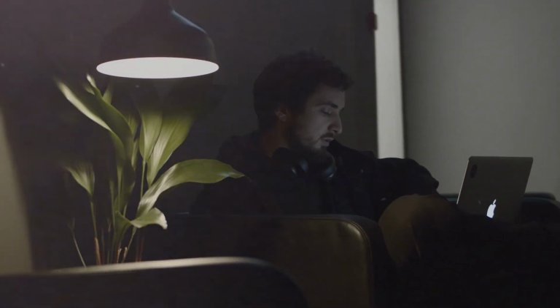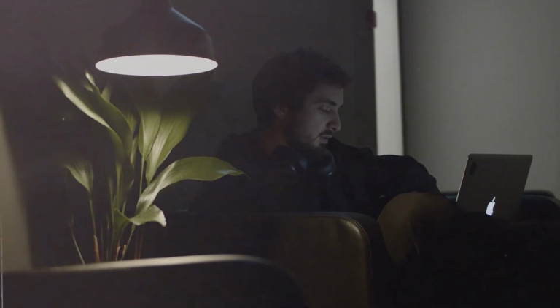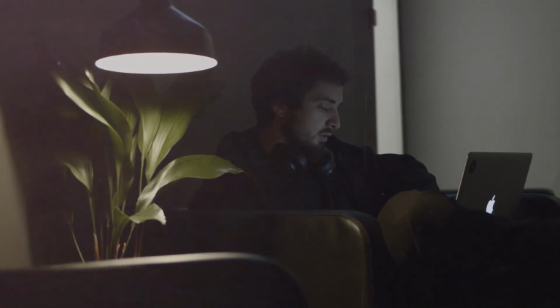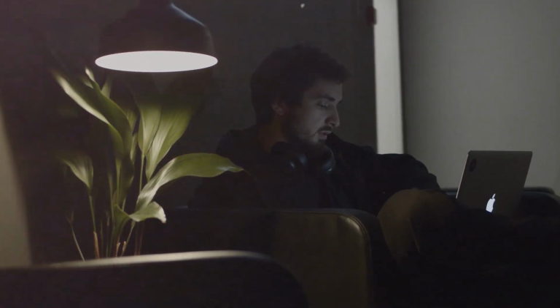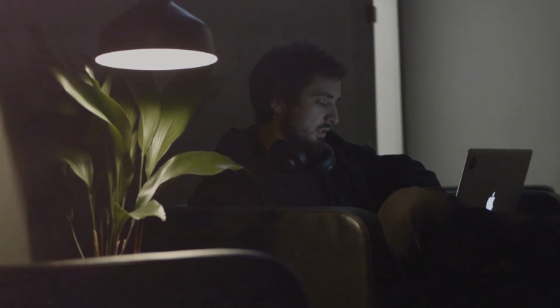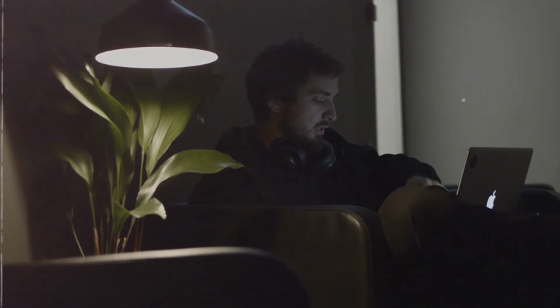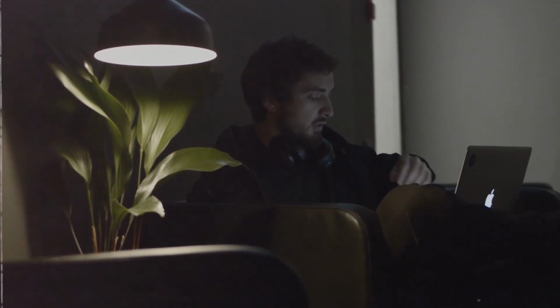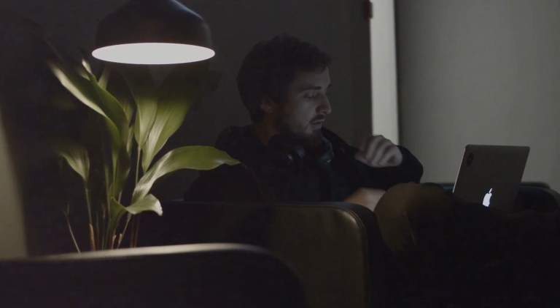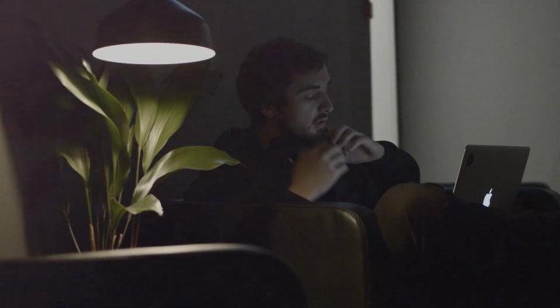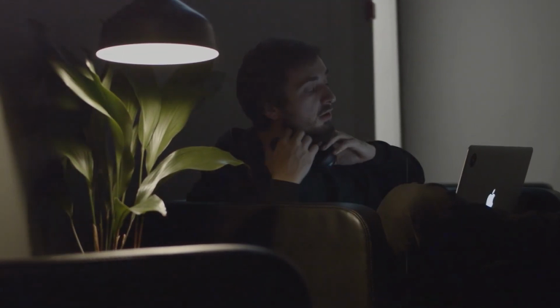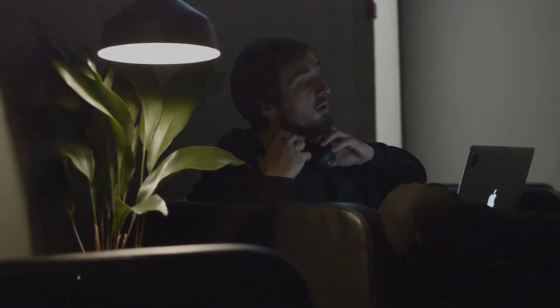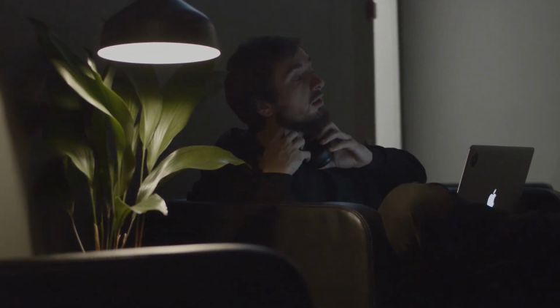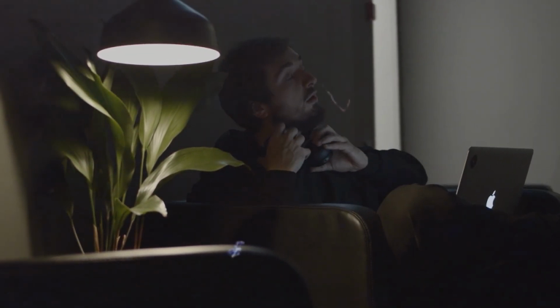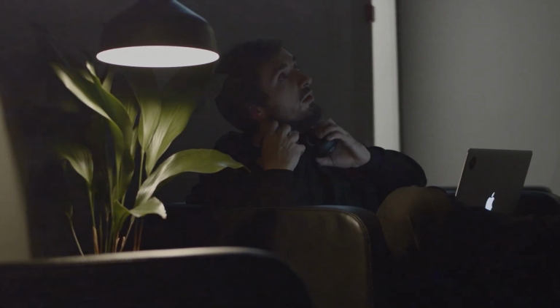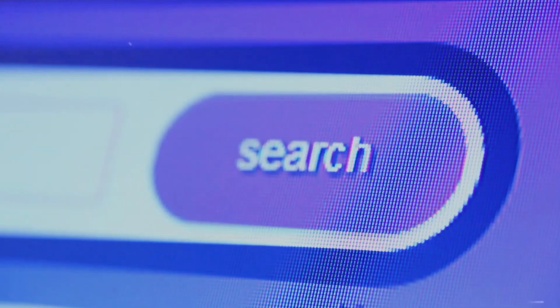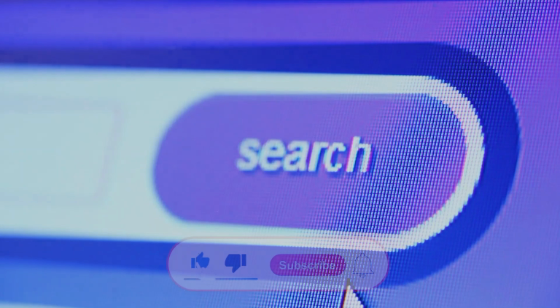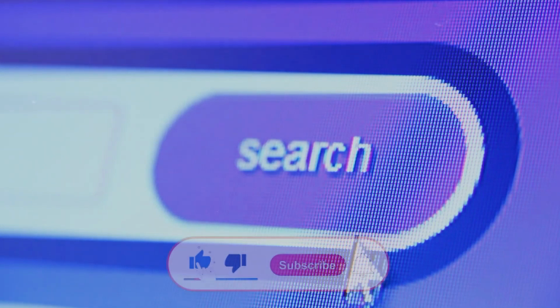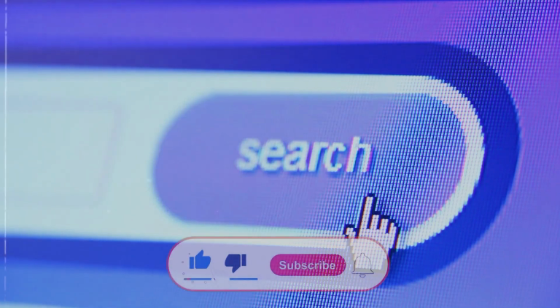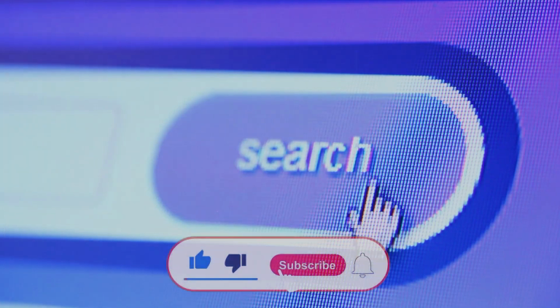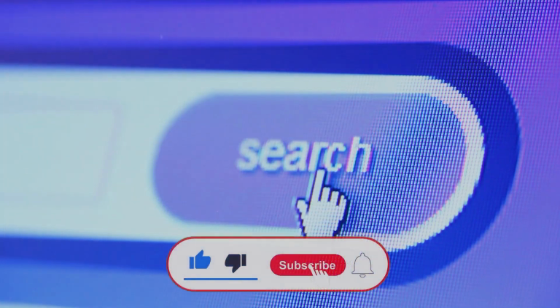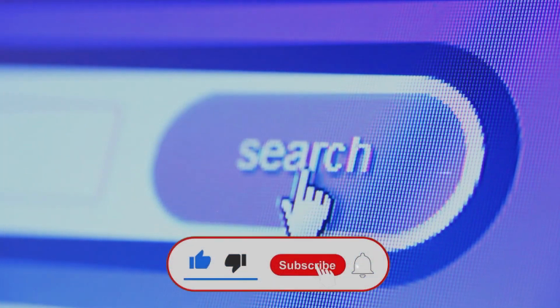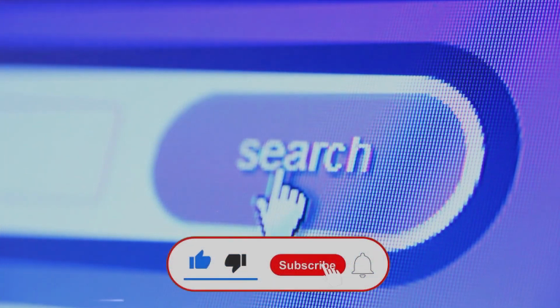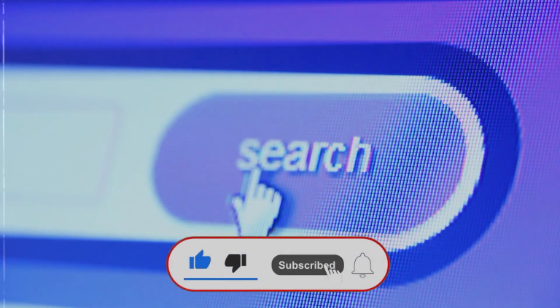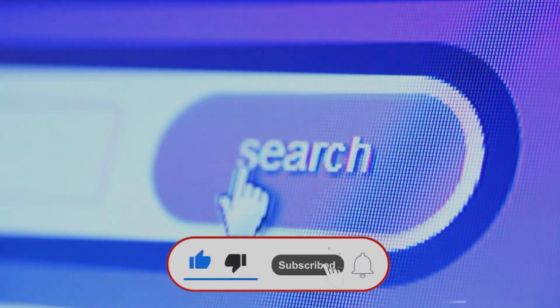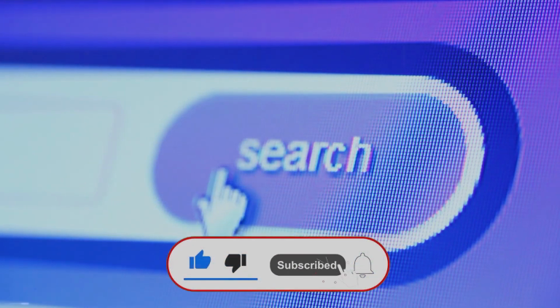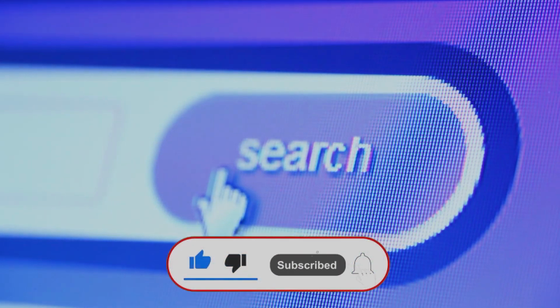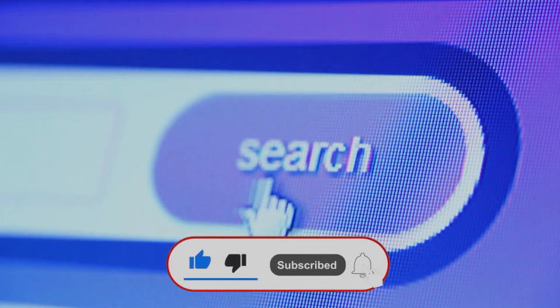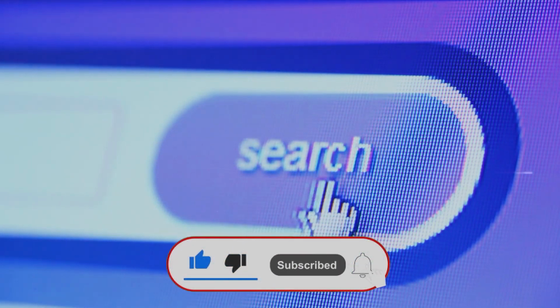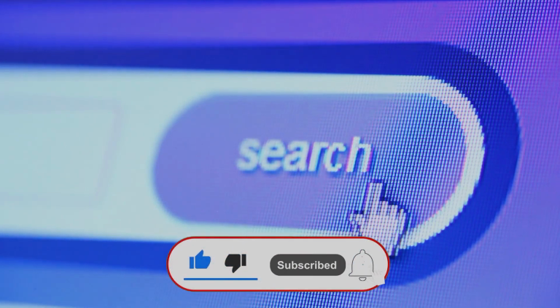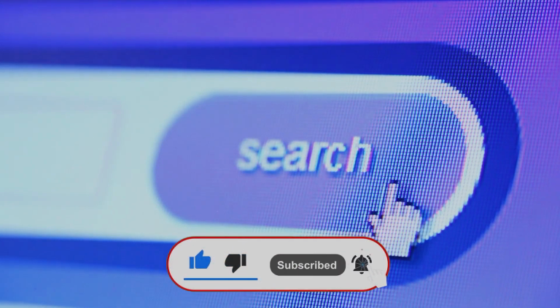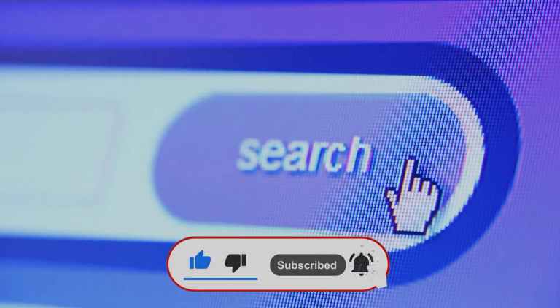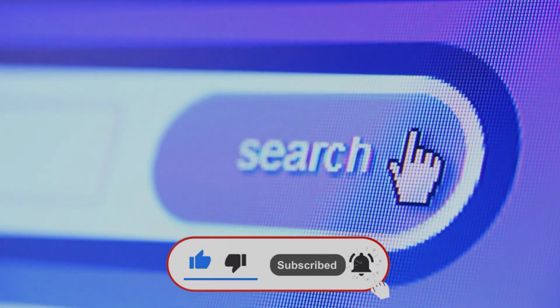Get ready to upgrade your workspace game. And don't forget to like and subscribe to our channel for more awesome tech content.